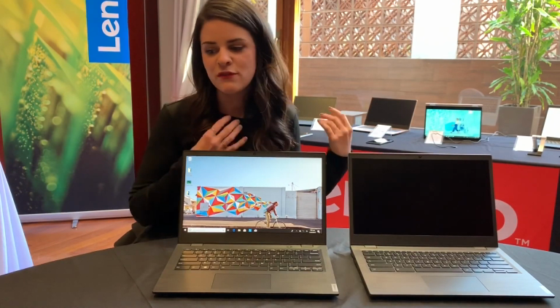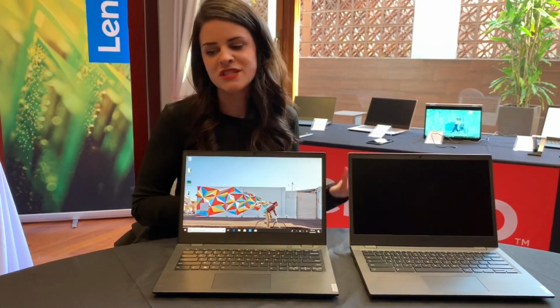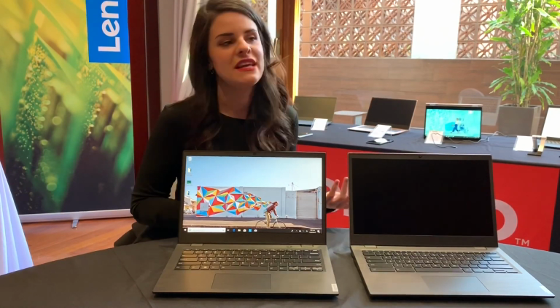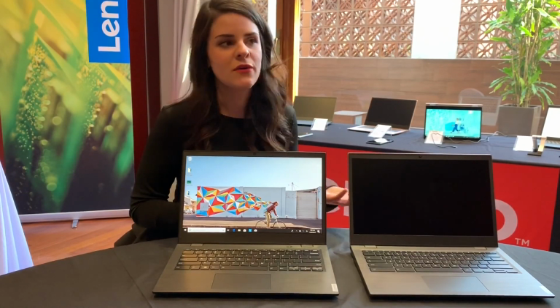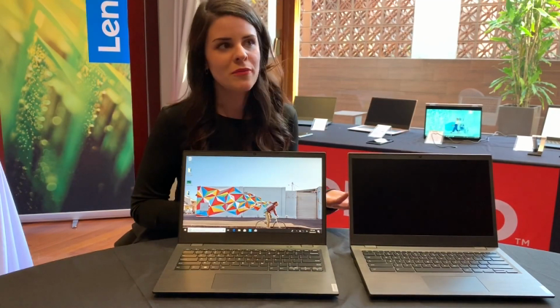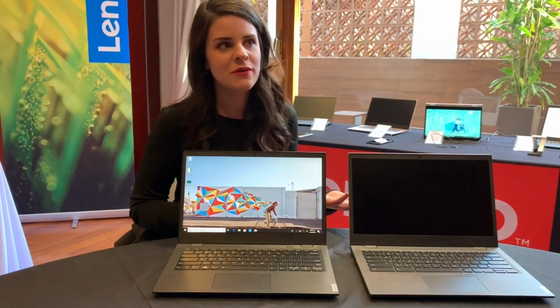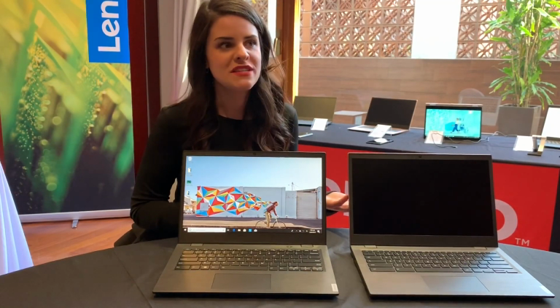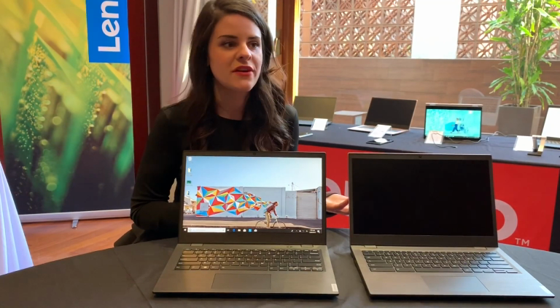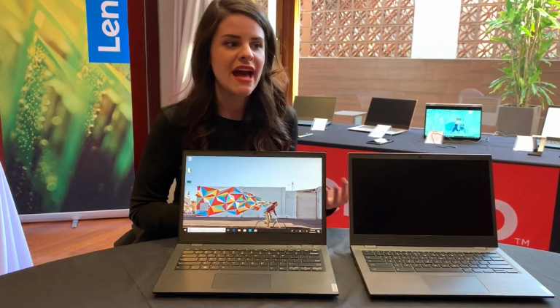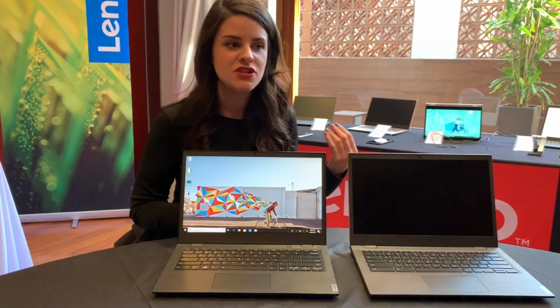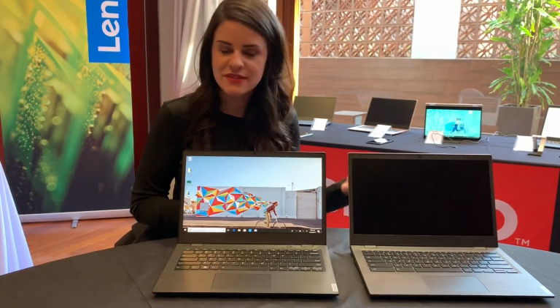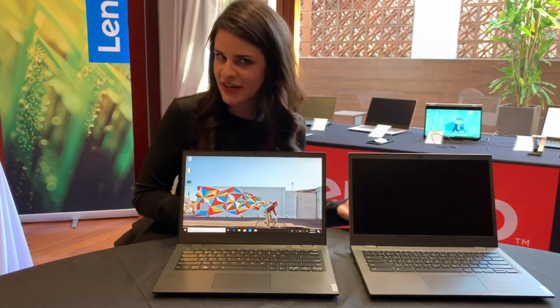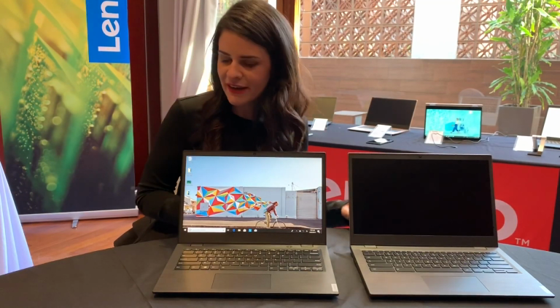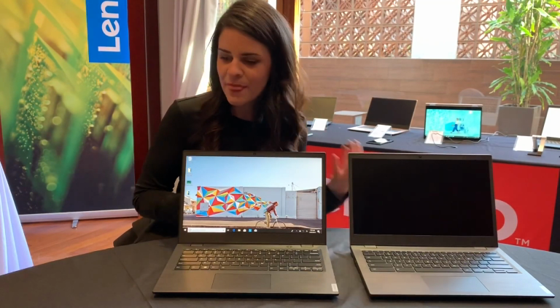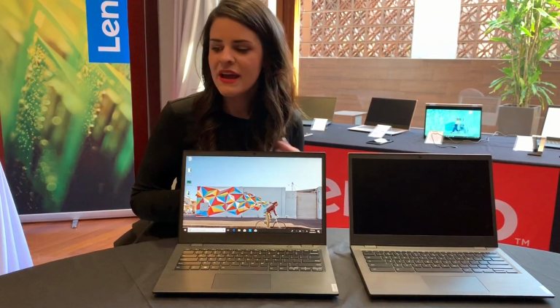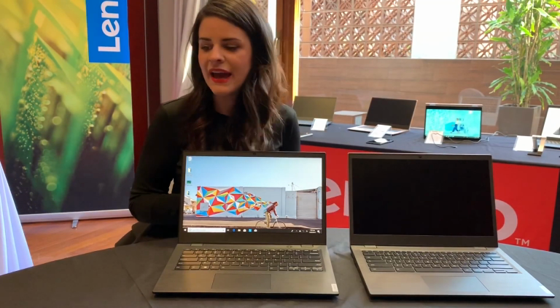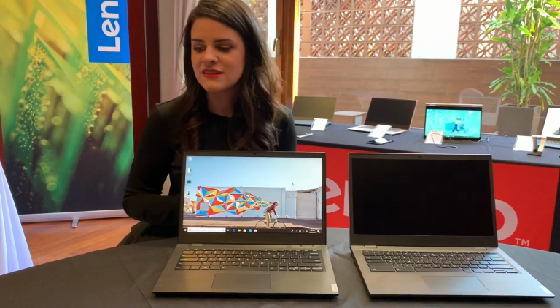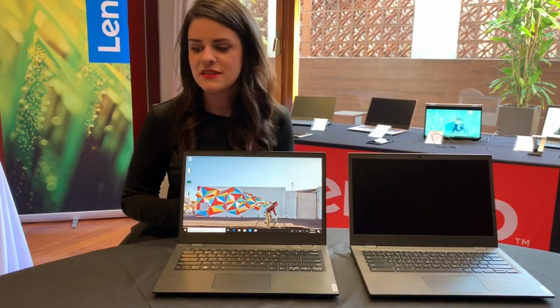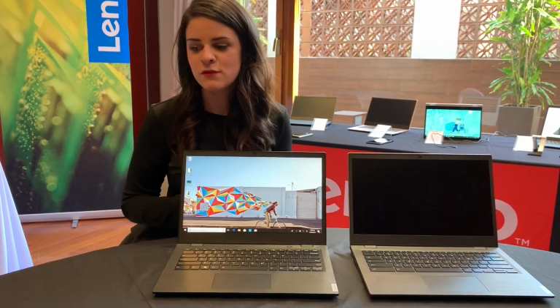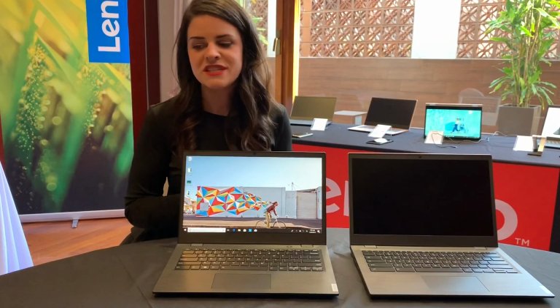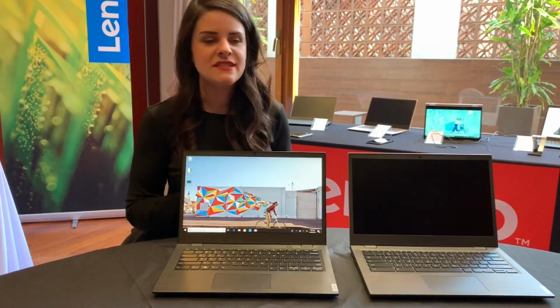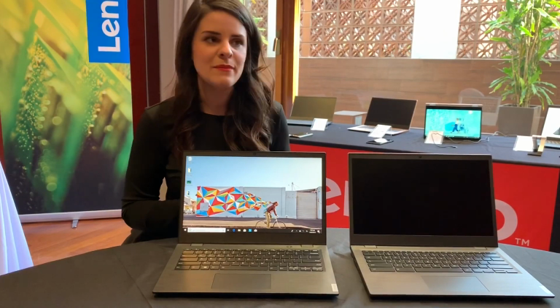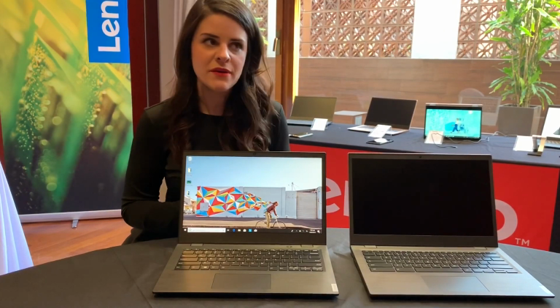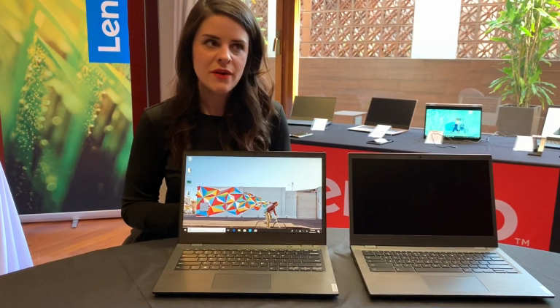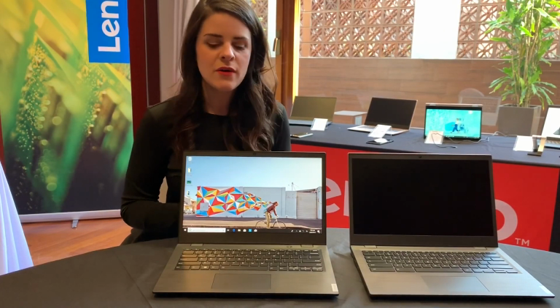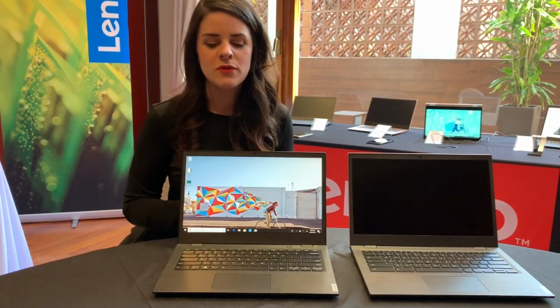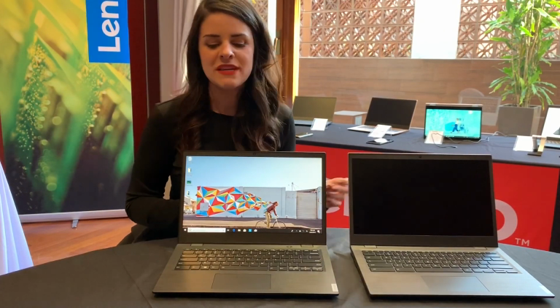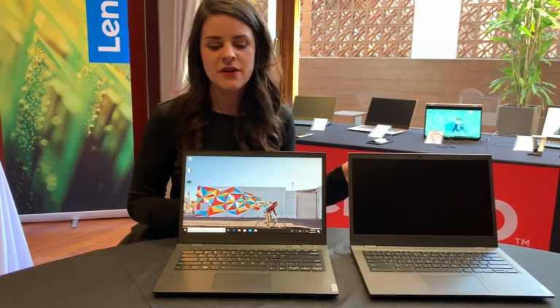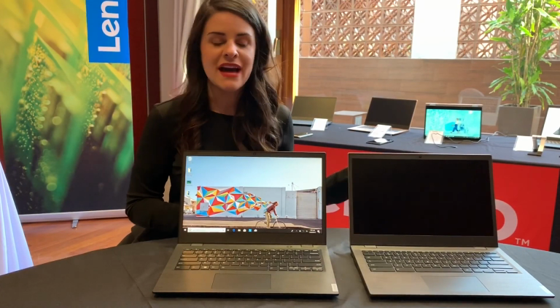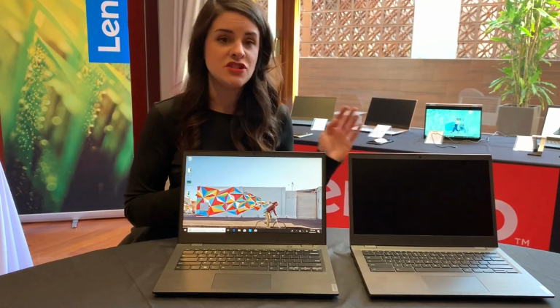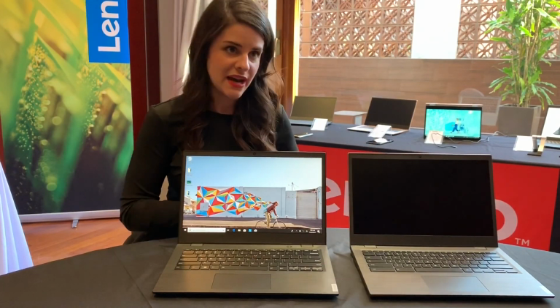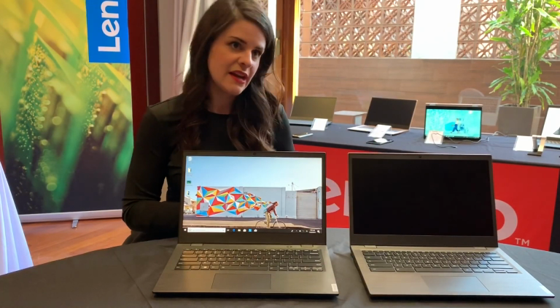The 14E Chromebook will be starting at $279 and the 14W will be starting at $299.